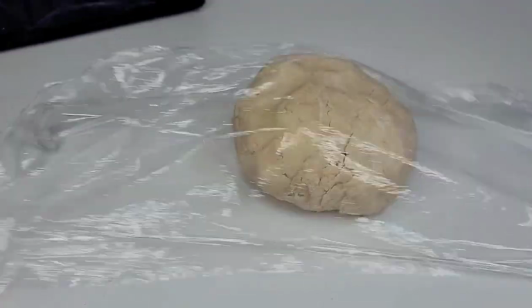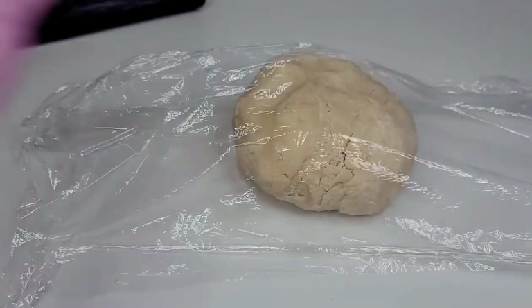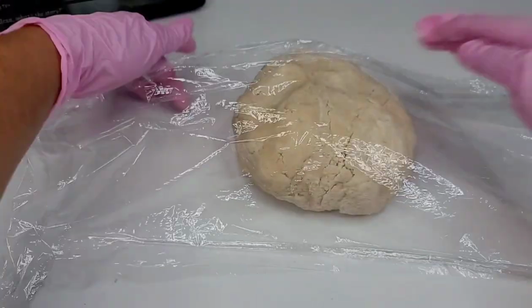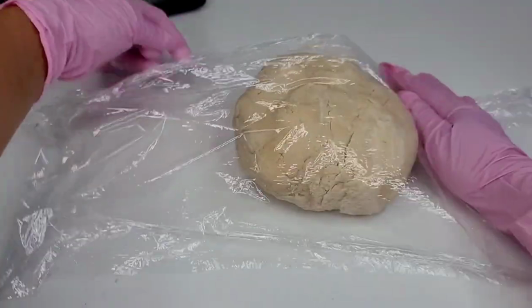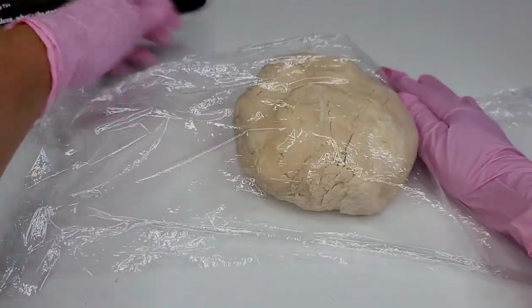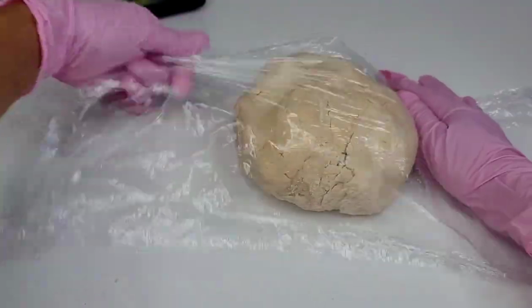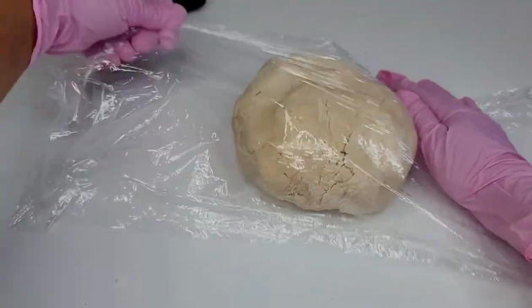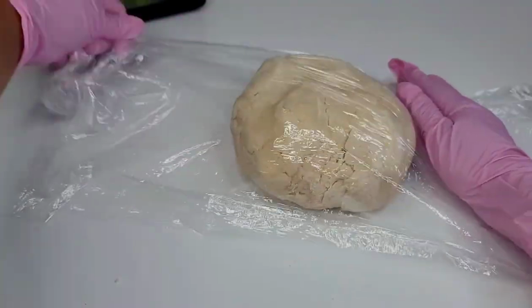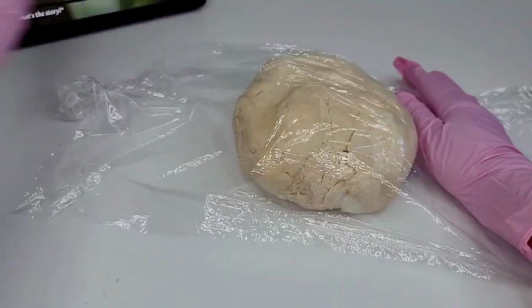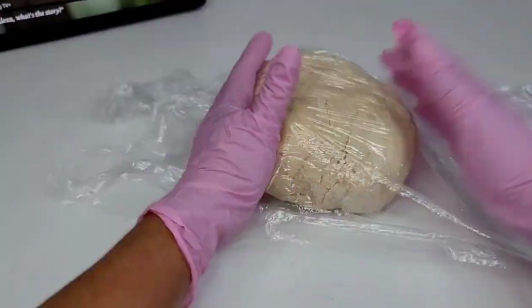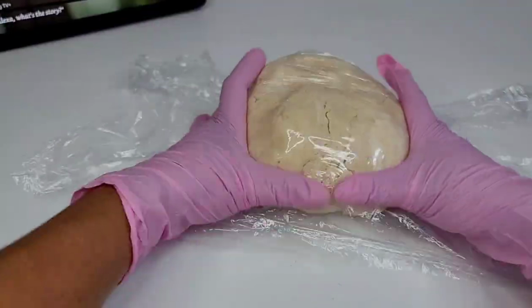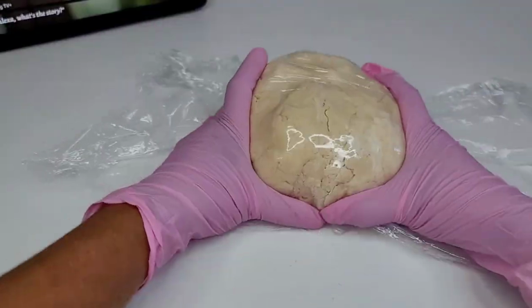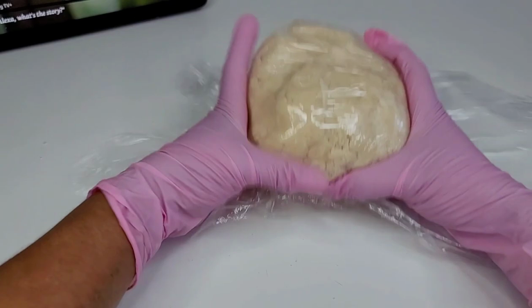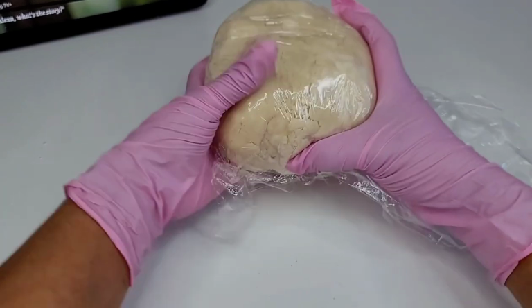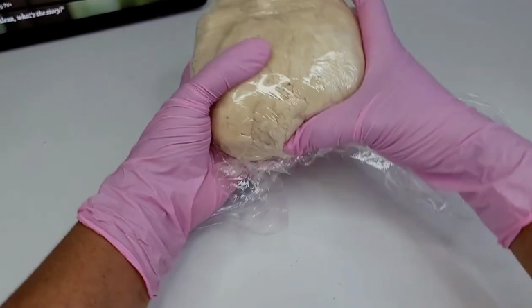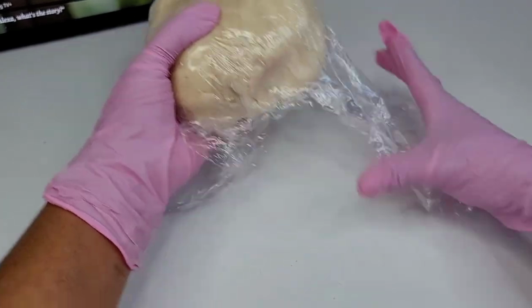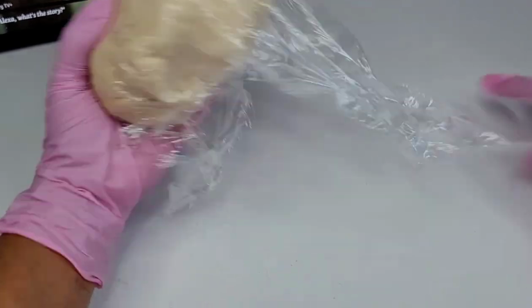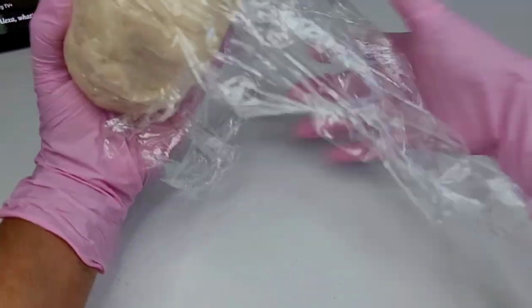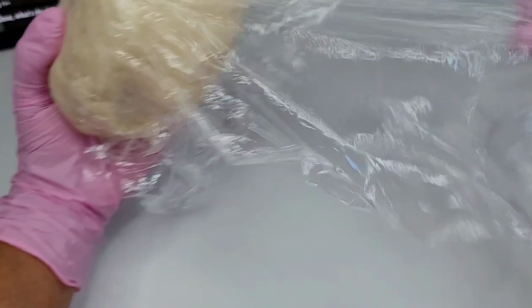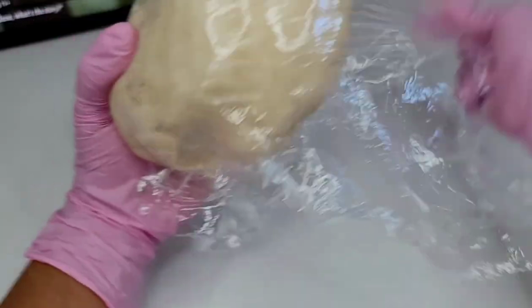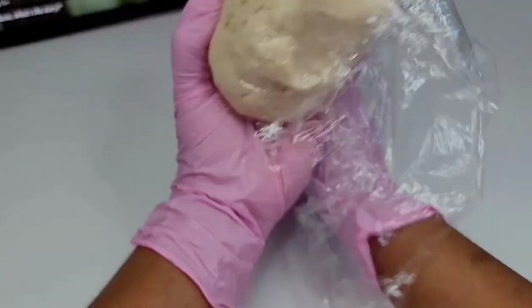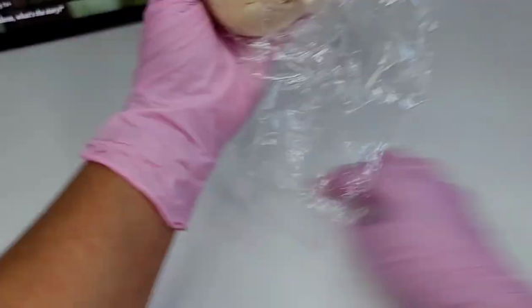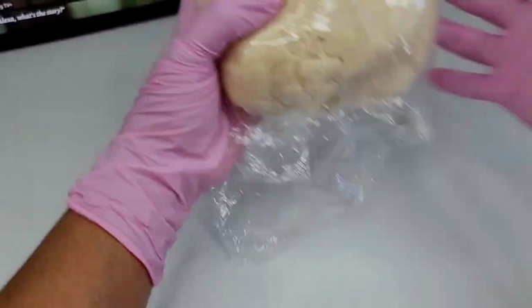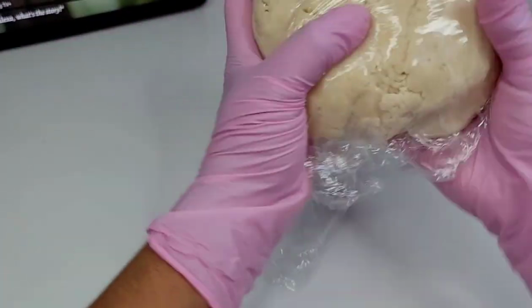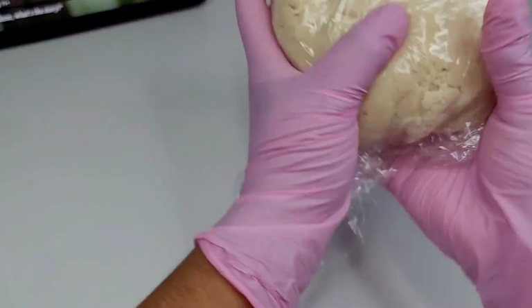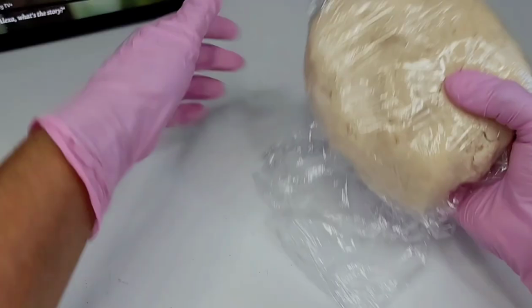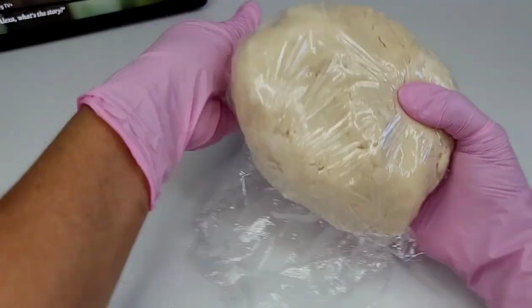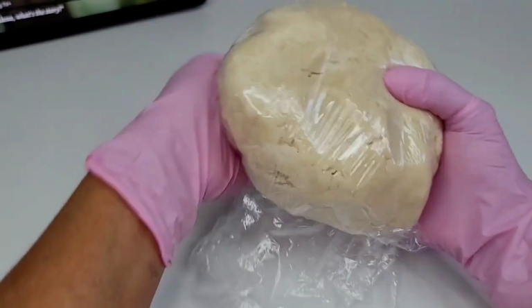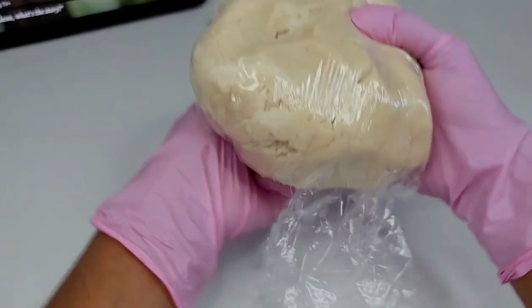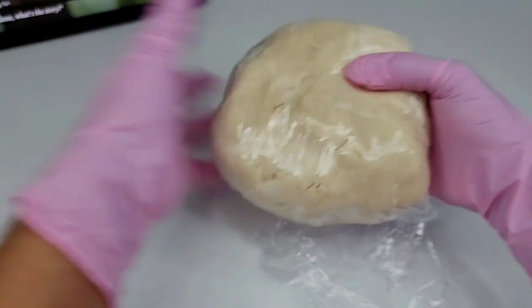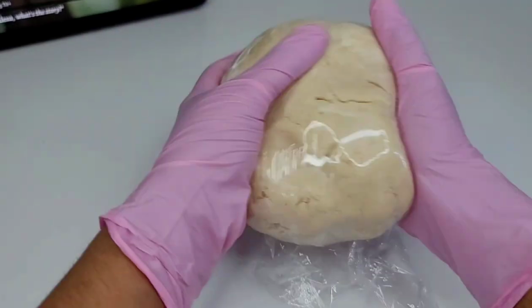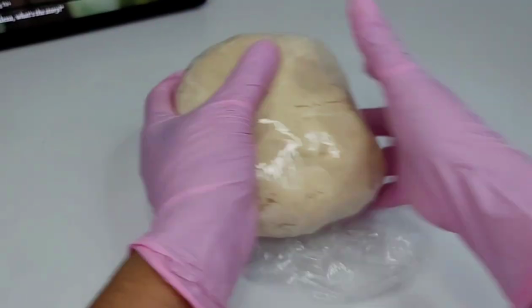Once the dough comes together, you want to wrap it up in a piece of cling wrap and place it in the fridge until you're ready to use it. And that's it!